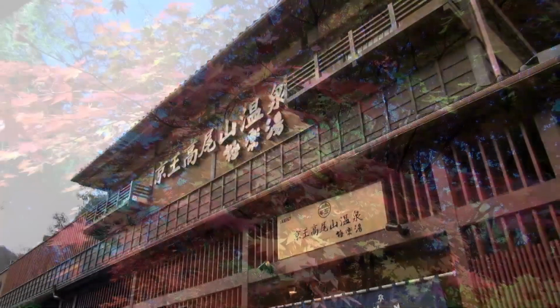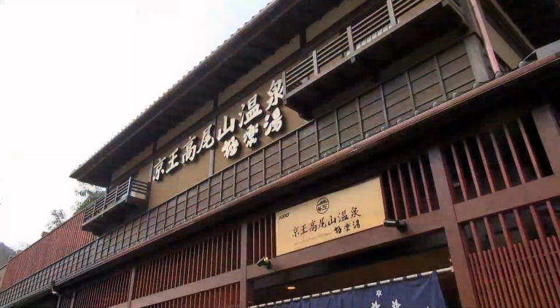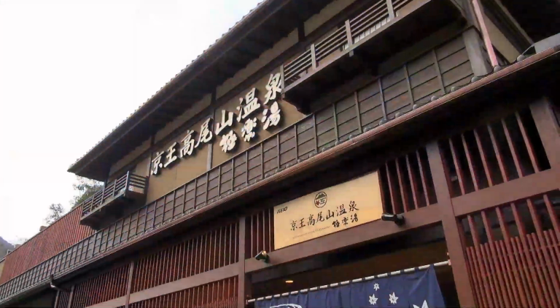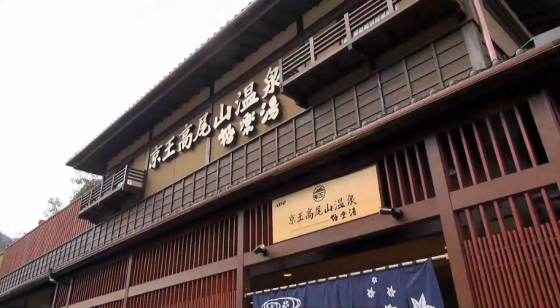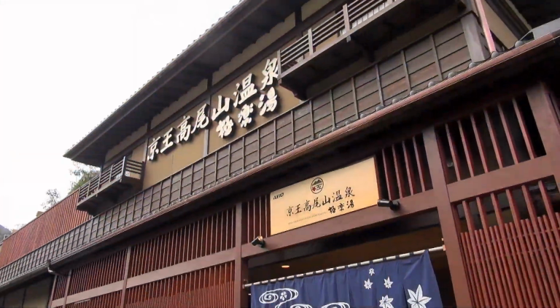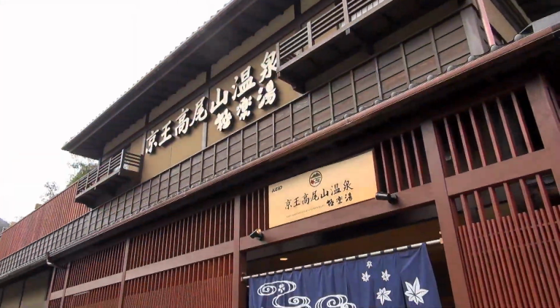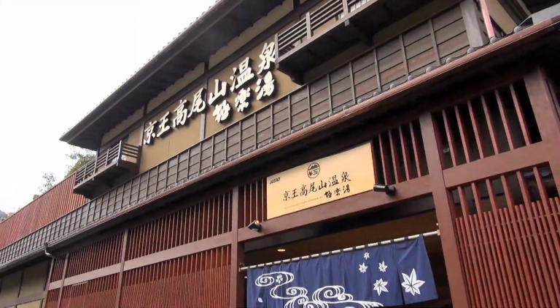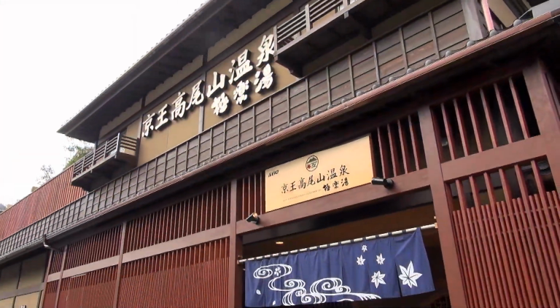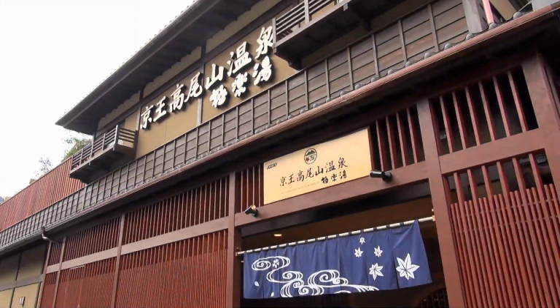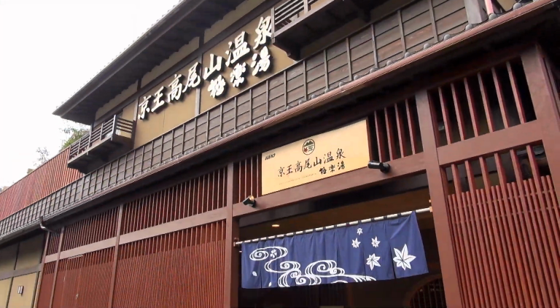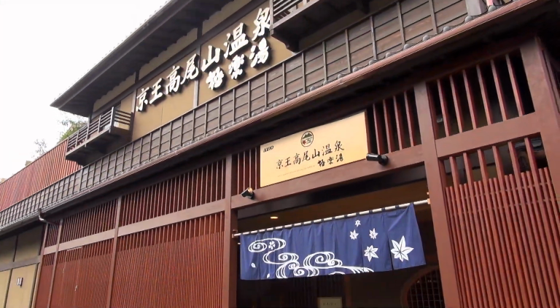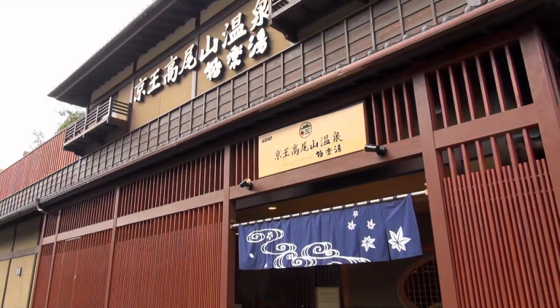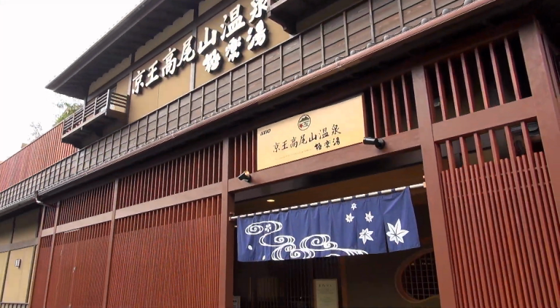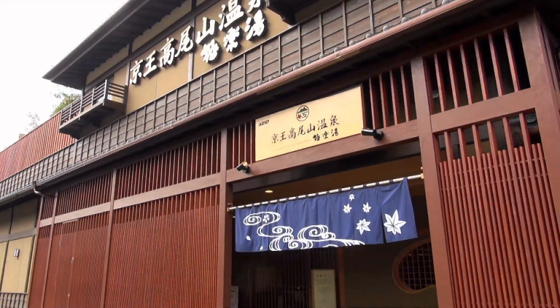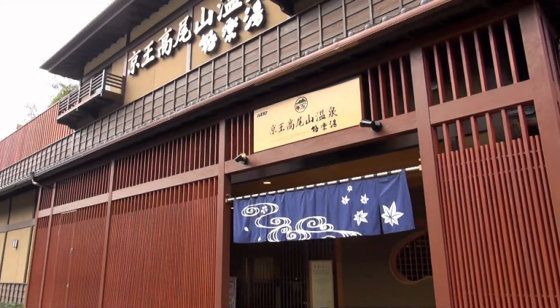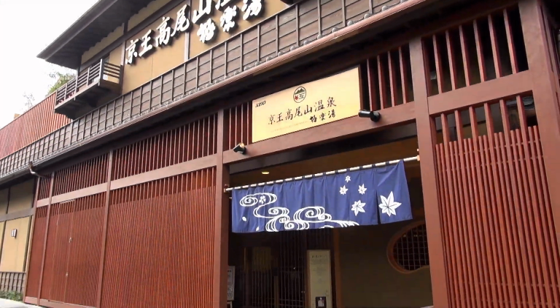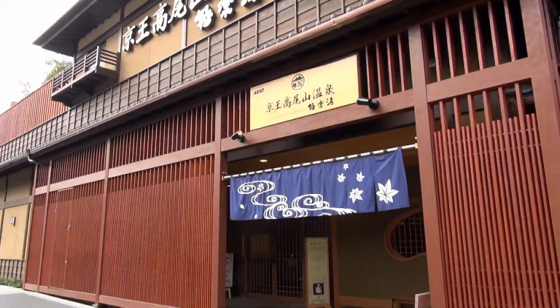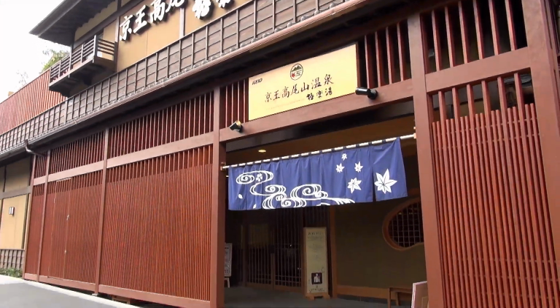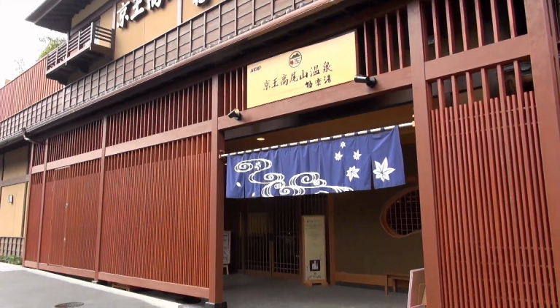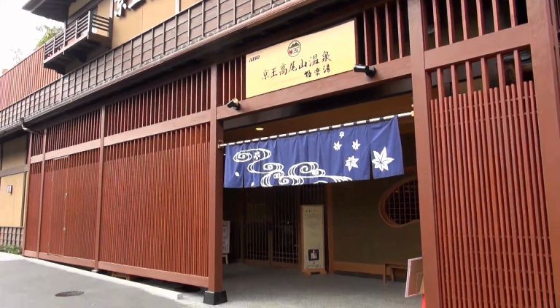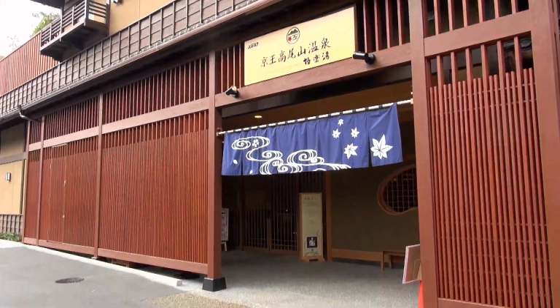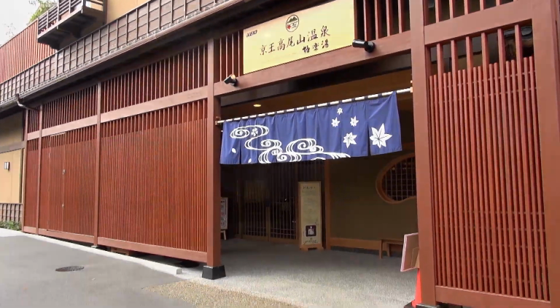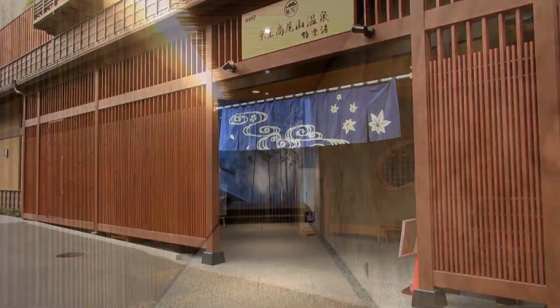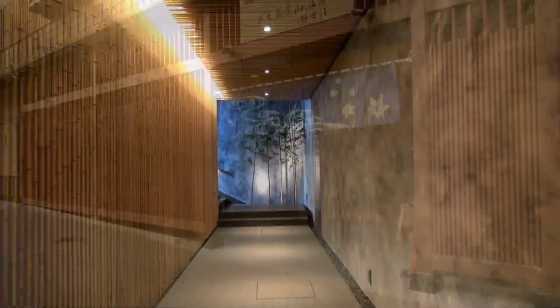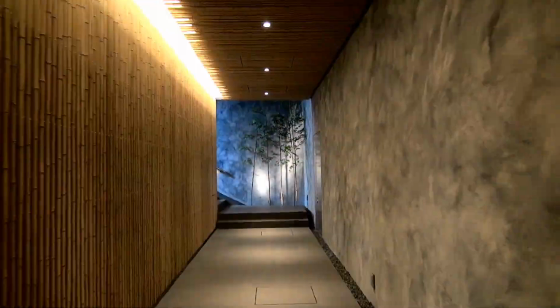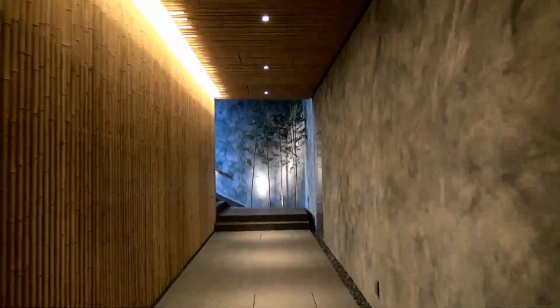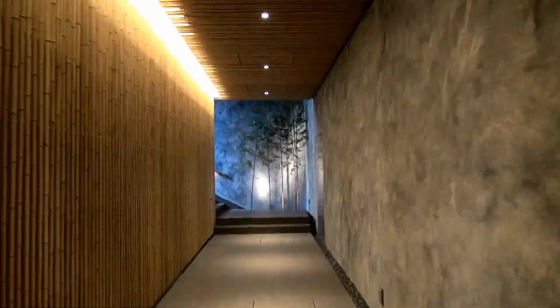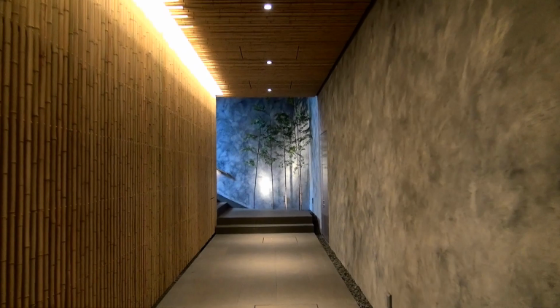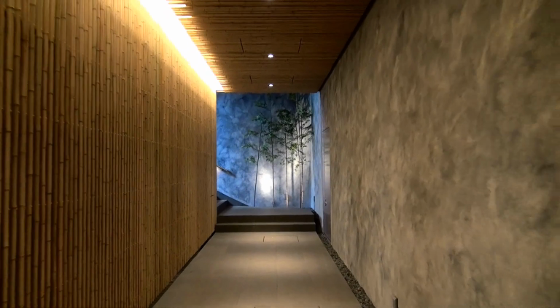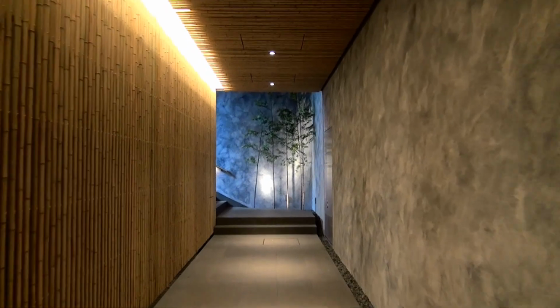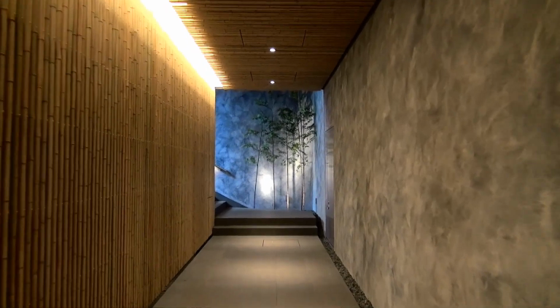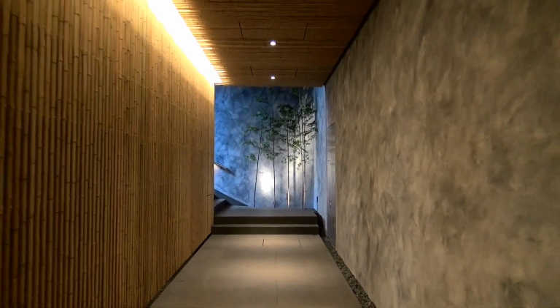When you reach the base of Mount Takao, a newly opened hot spa awaits you to relieve your aches and pains.